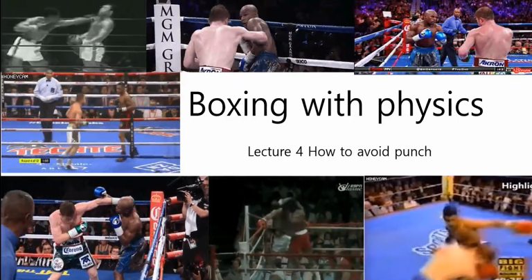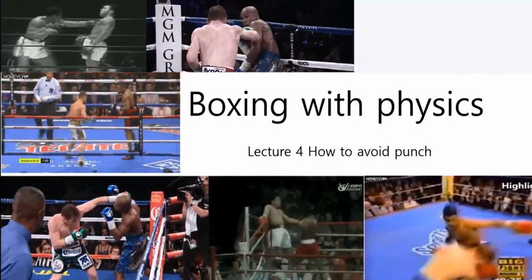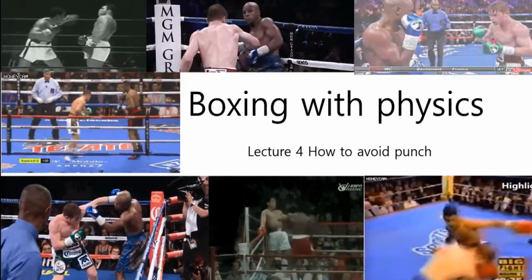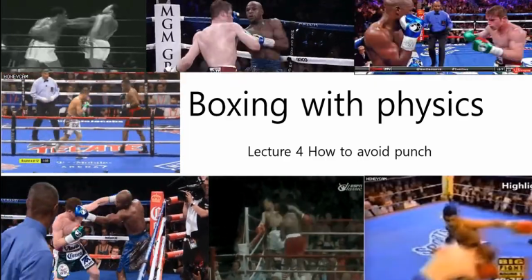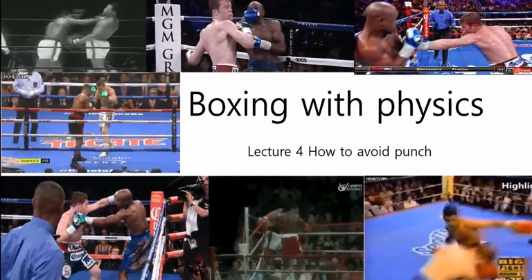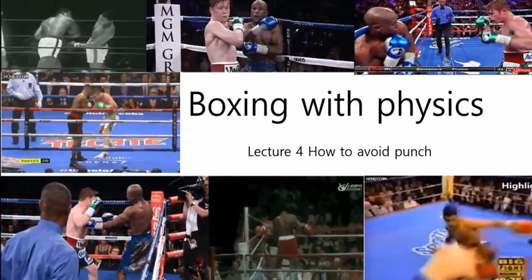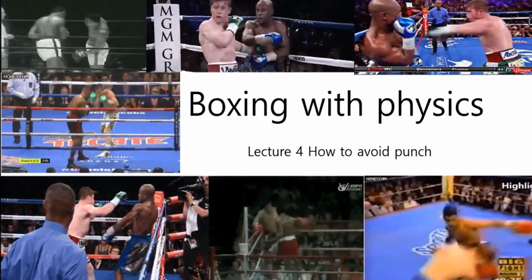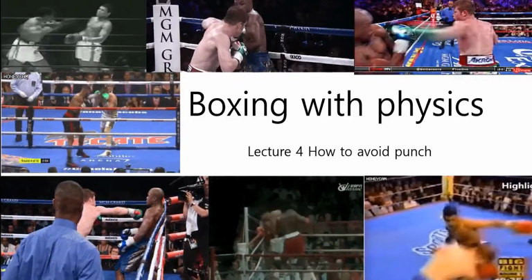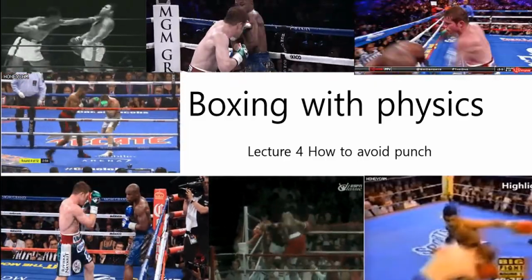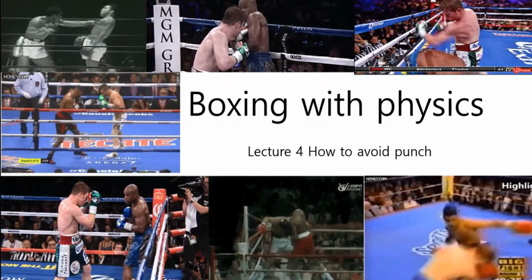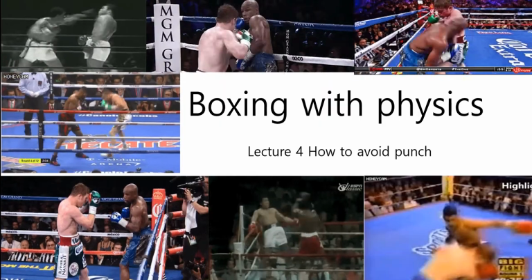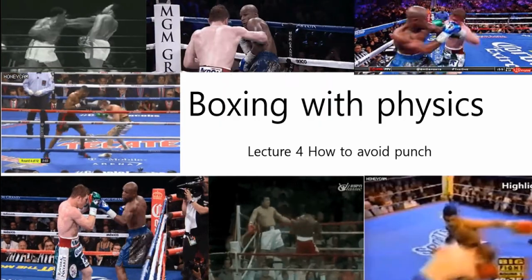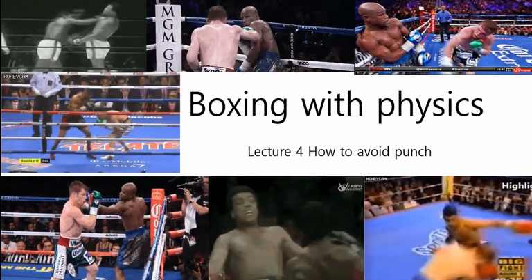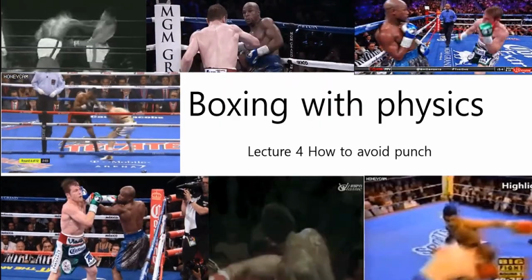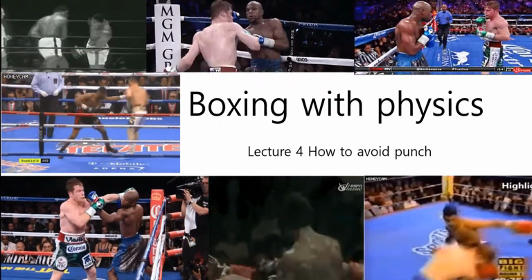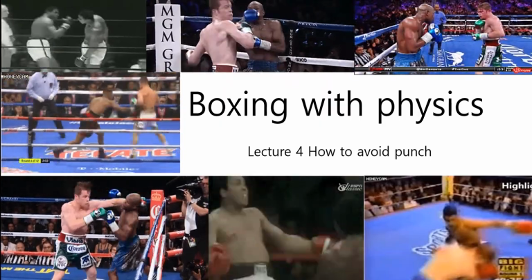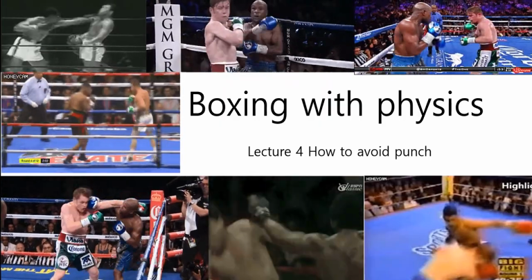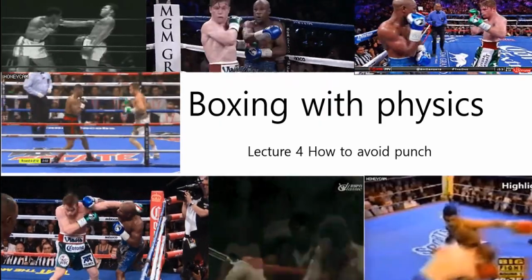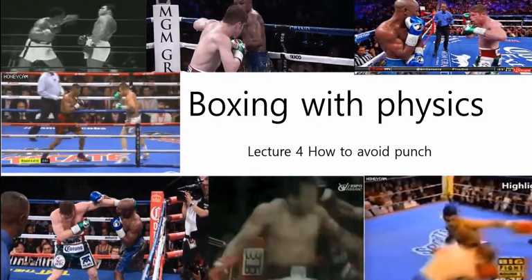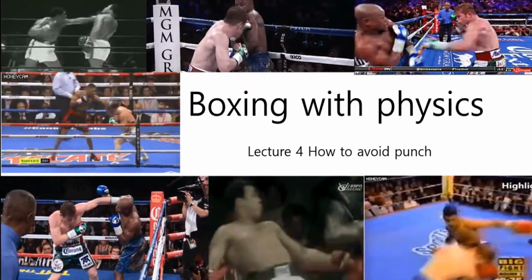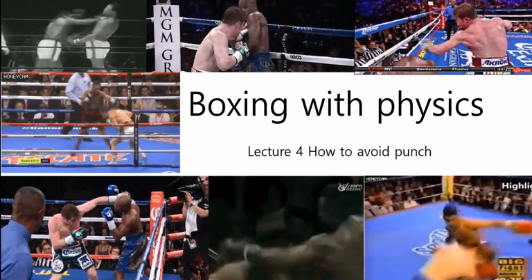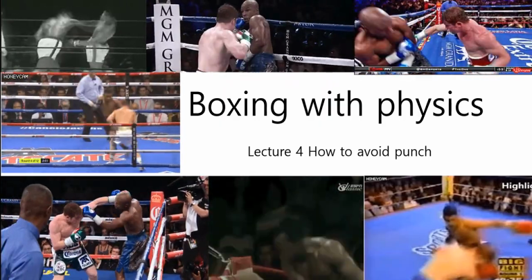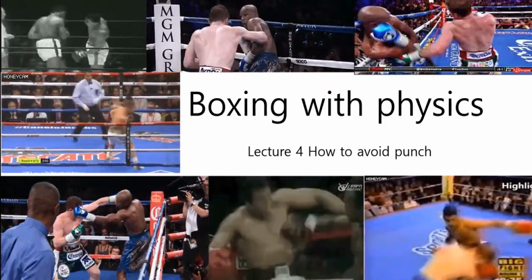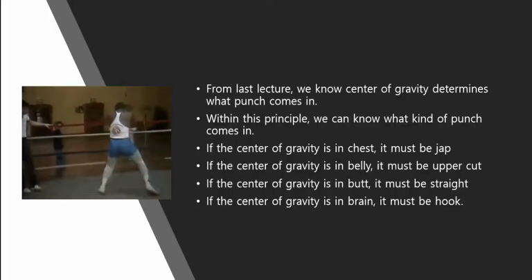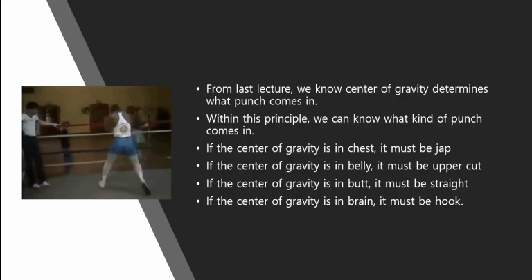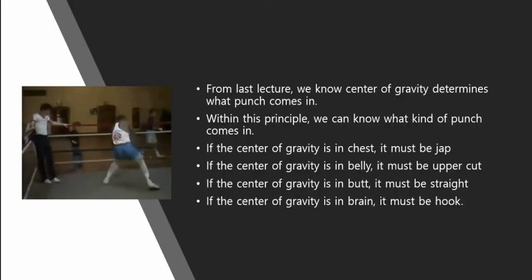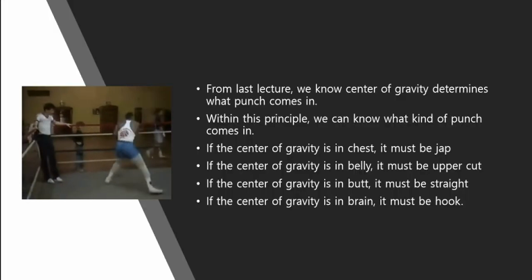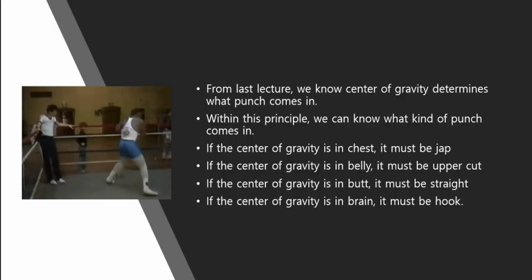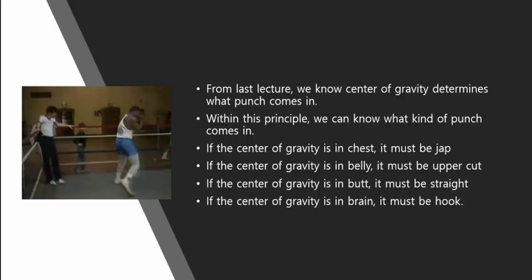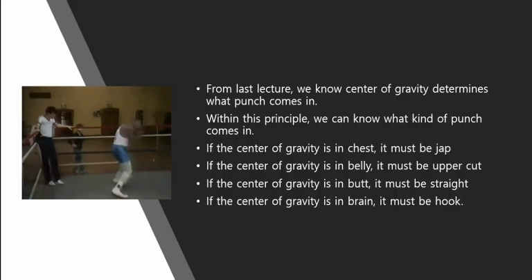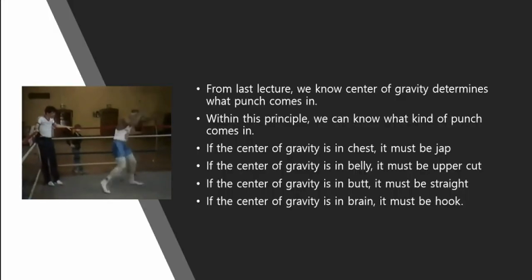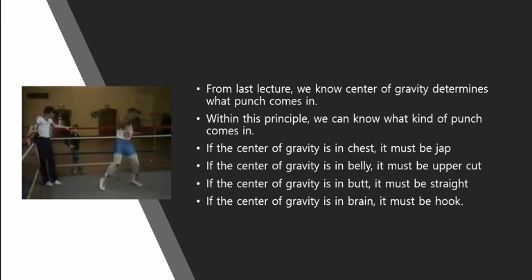Boxing with Fiders, Lecture 4: How to Avoid Punch.